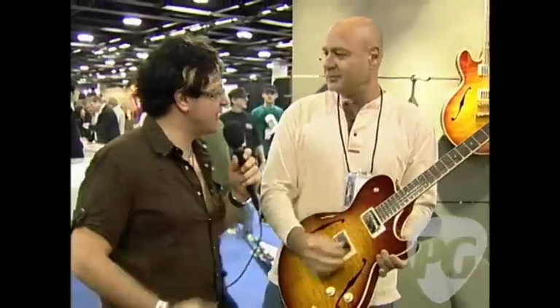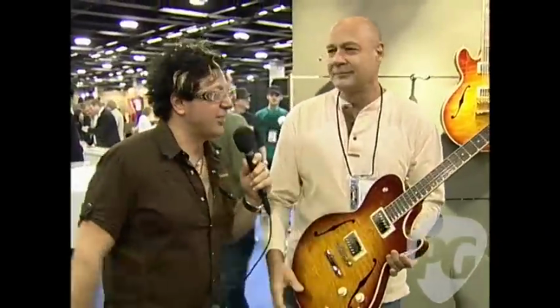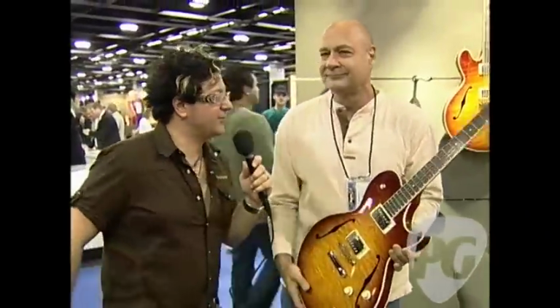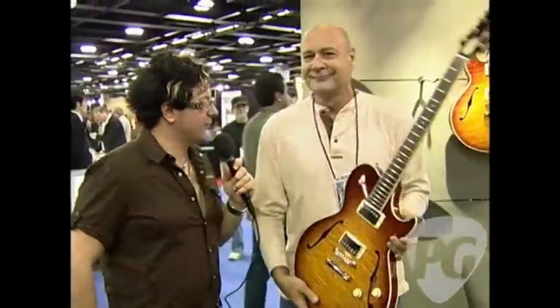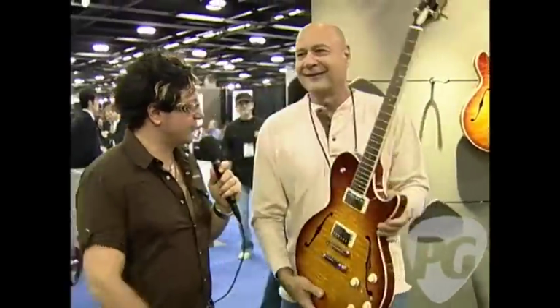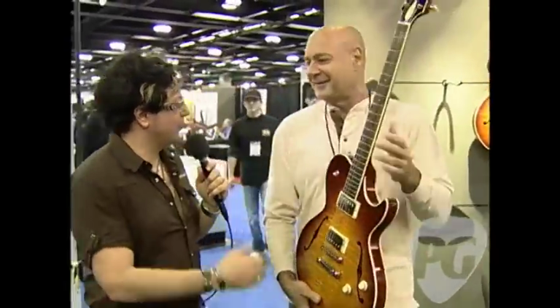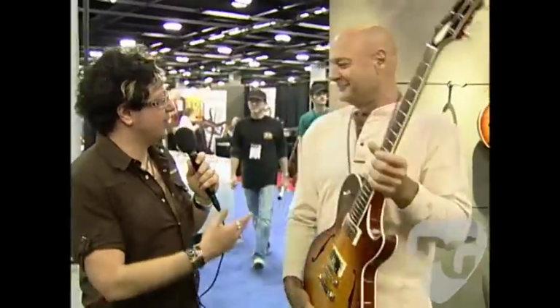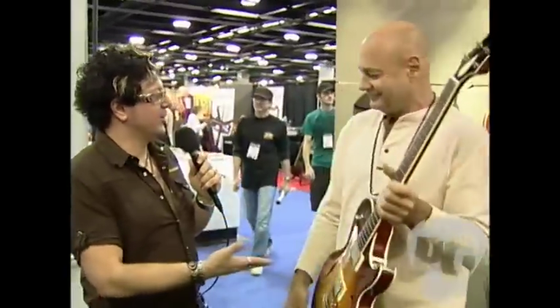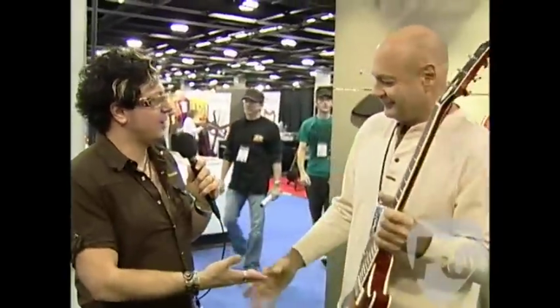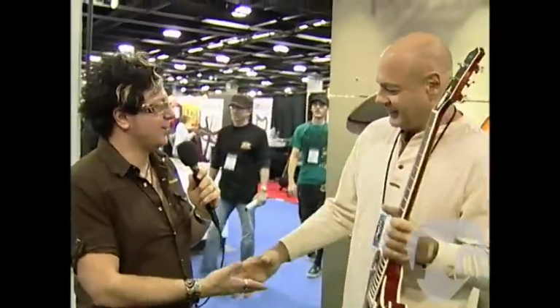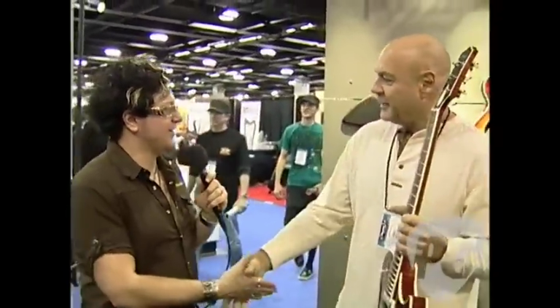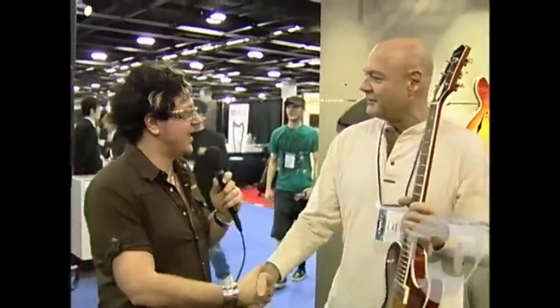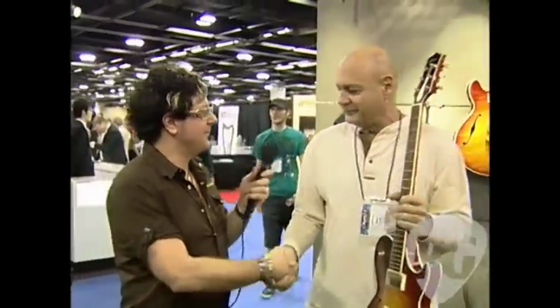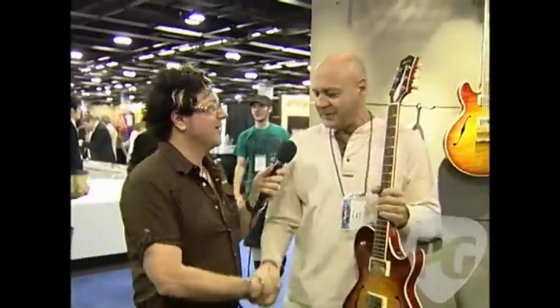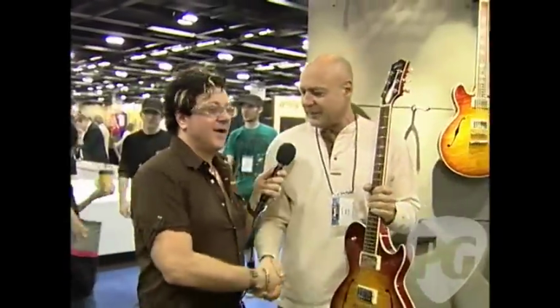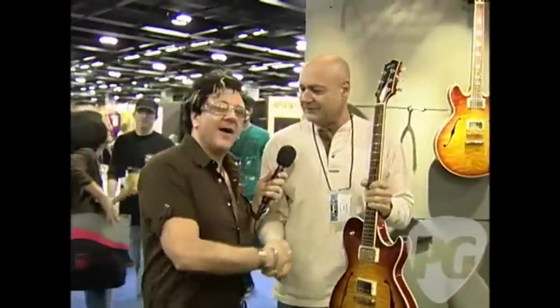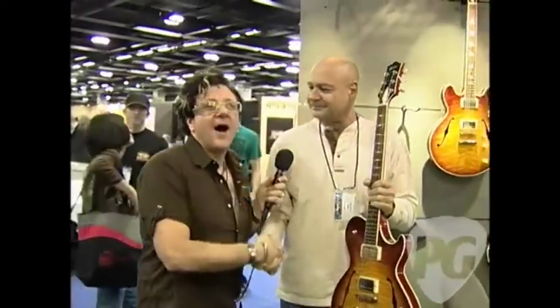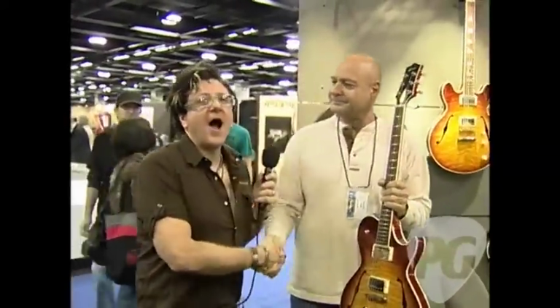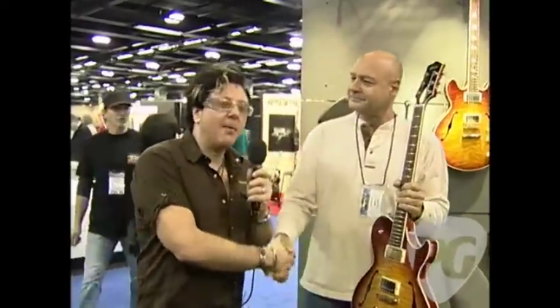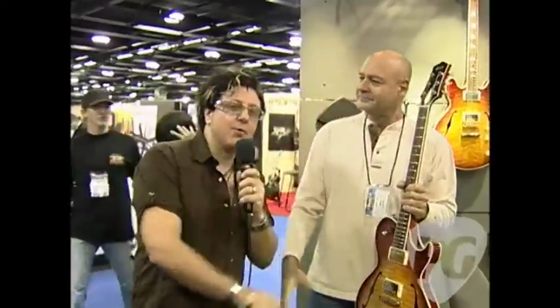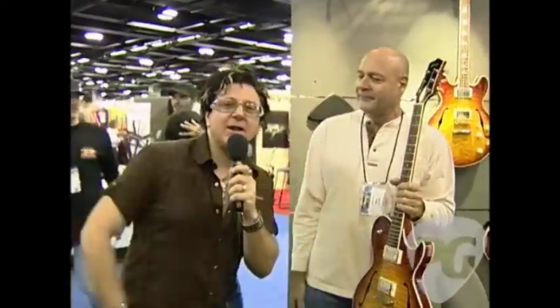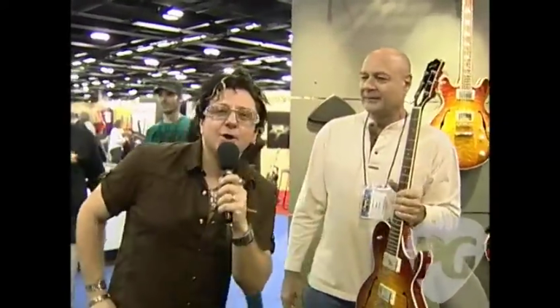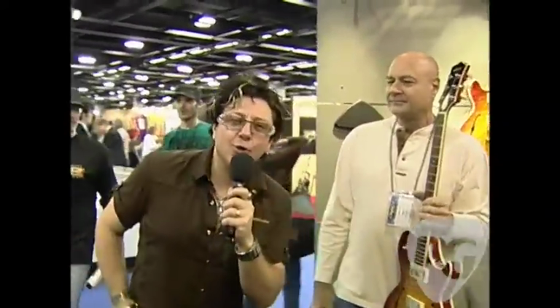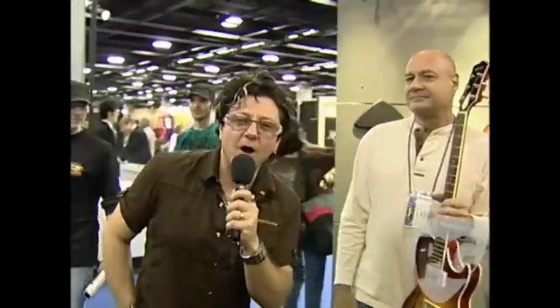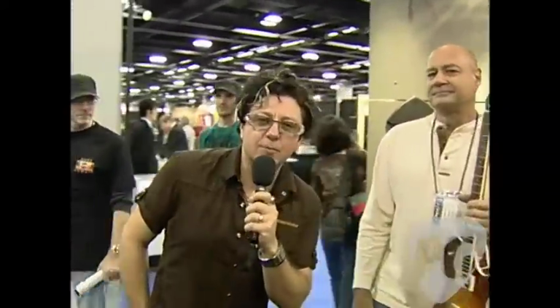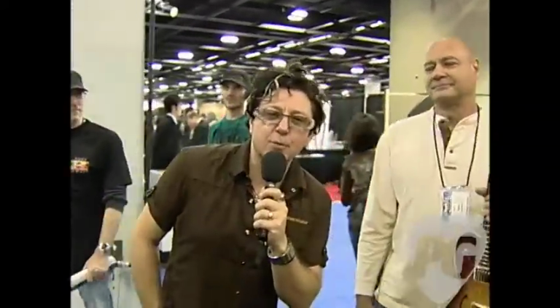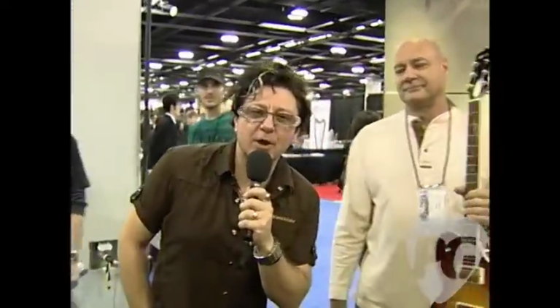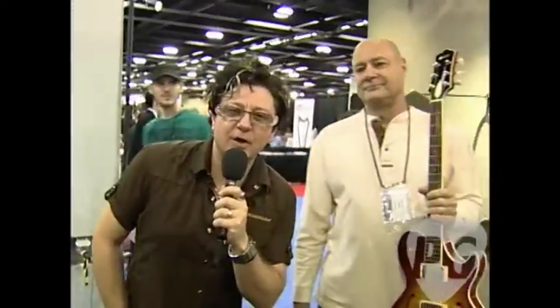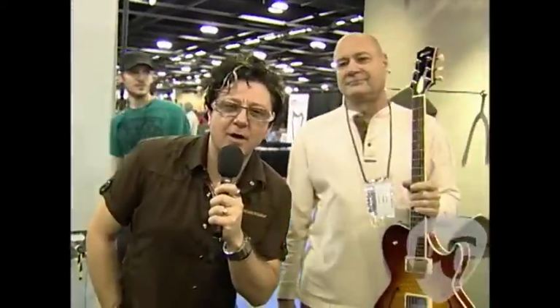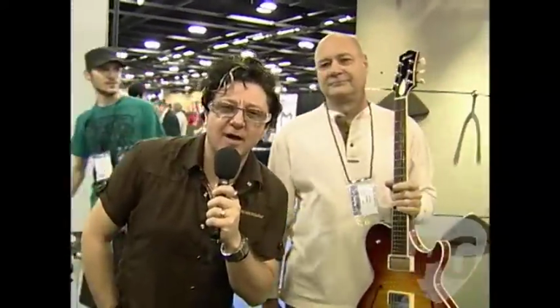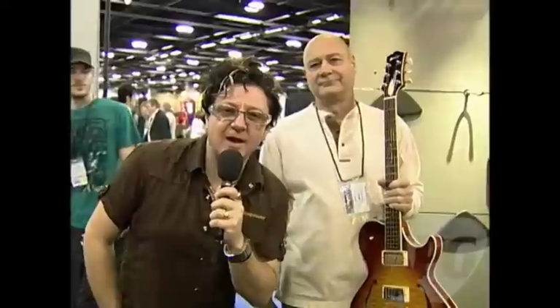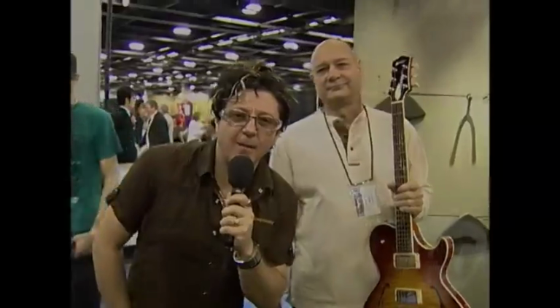Well, Bill, thanks for the scoop on the new guitars at NAMM. Thank you, man. I'm Brett — you're watching PremierGuitar.com.